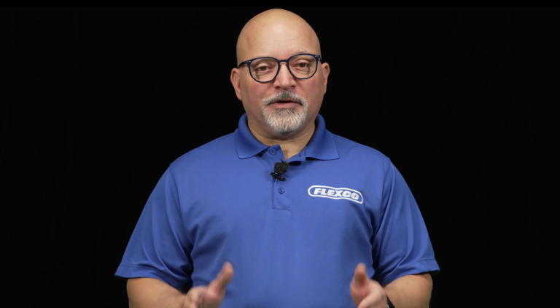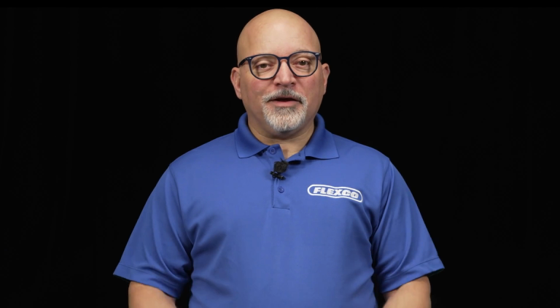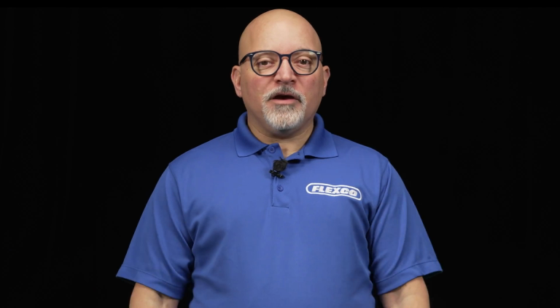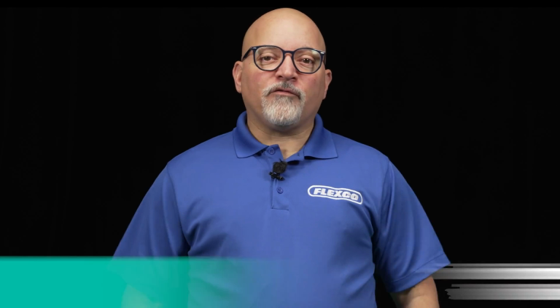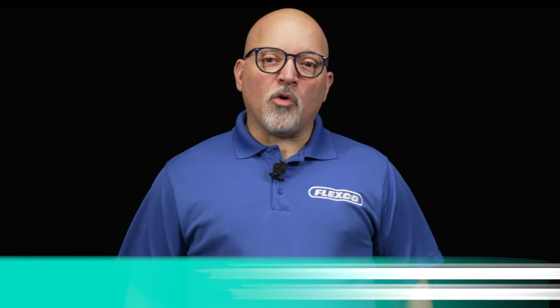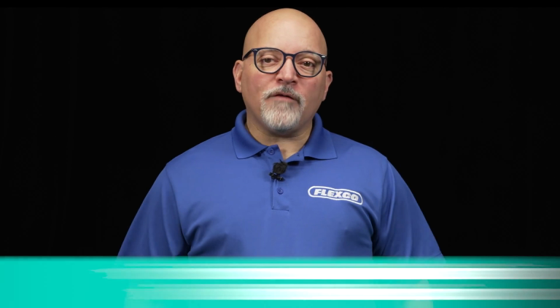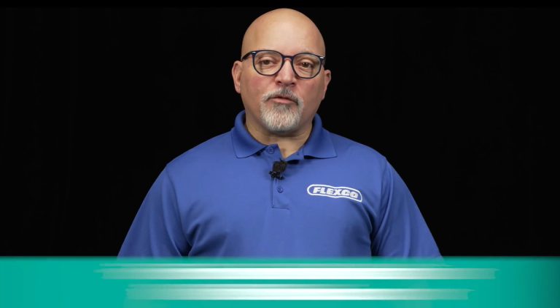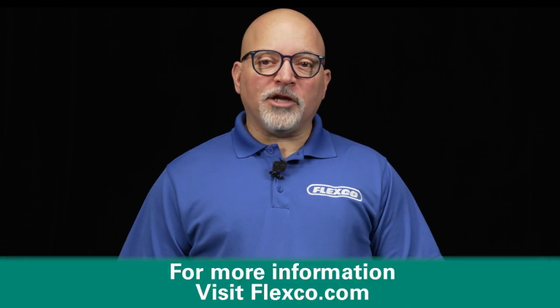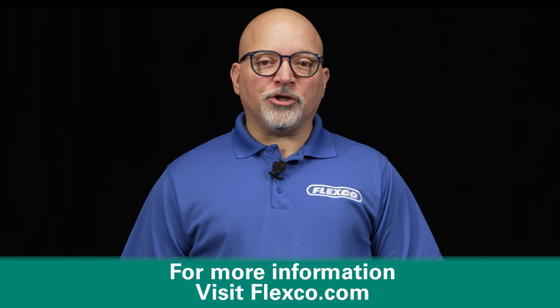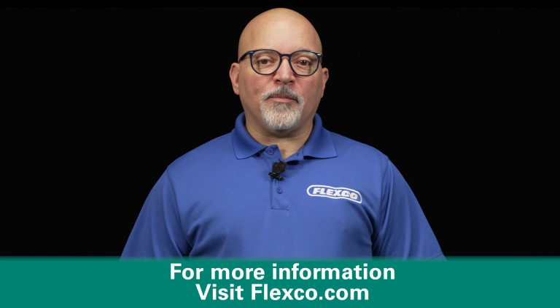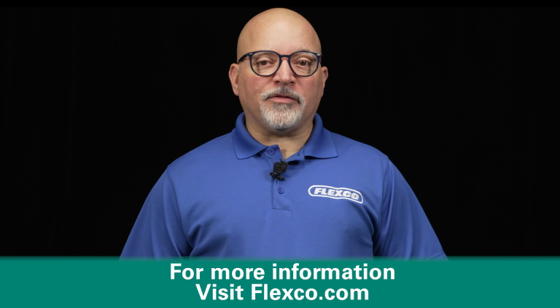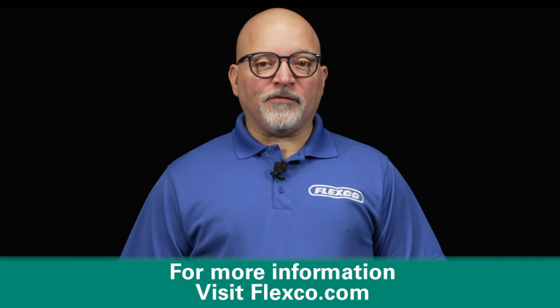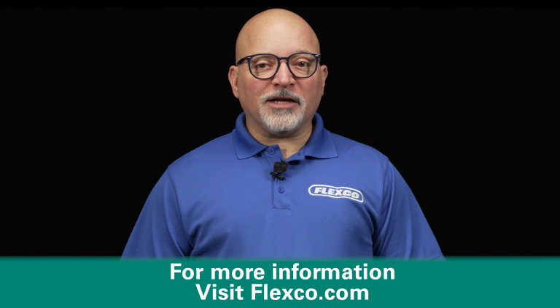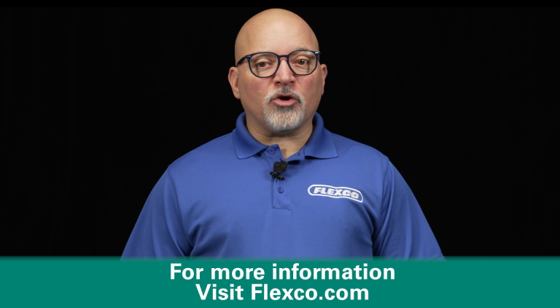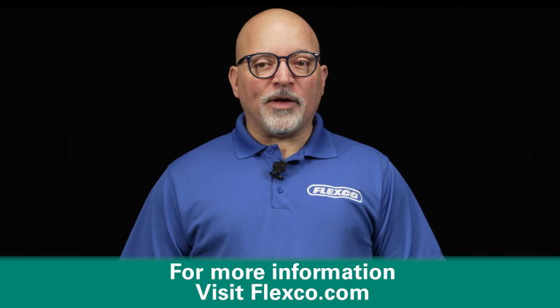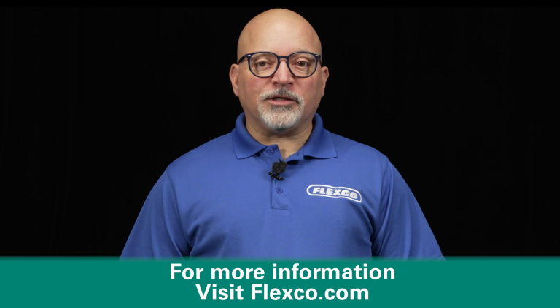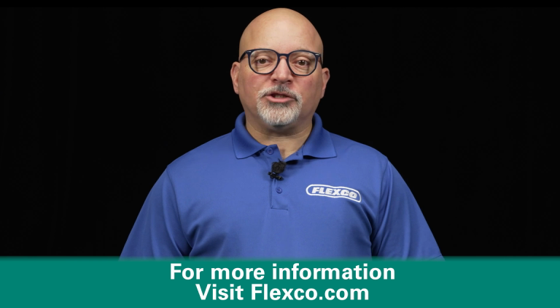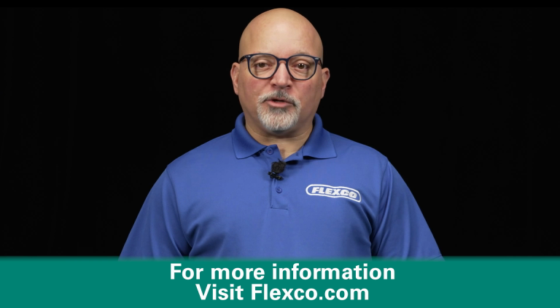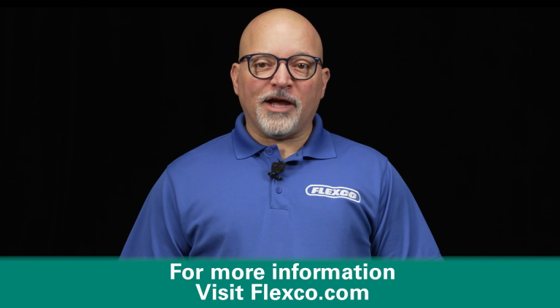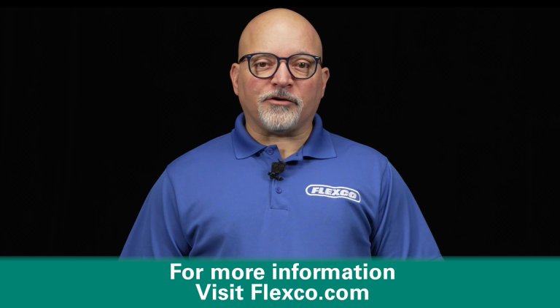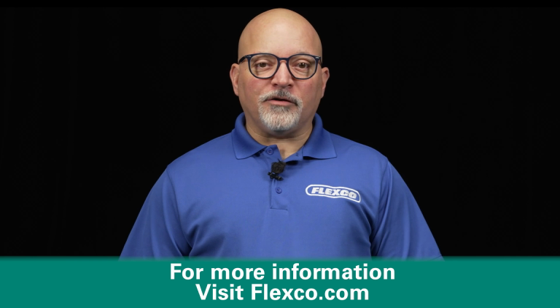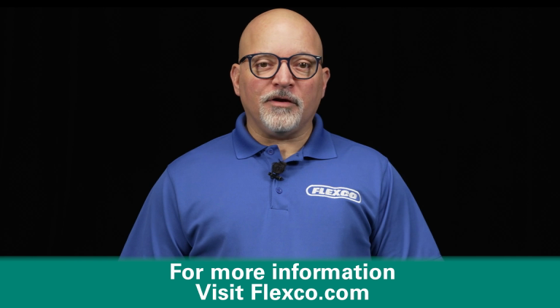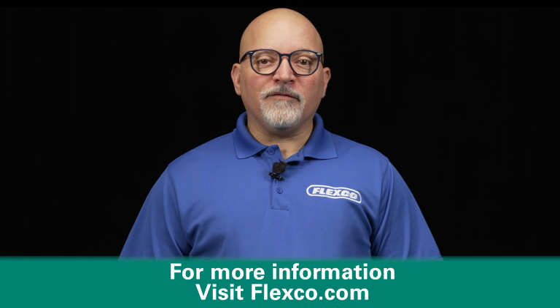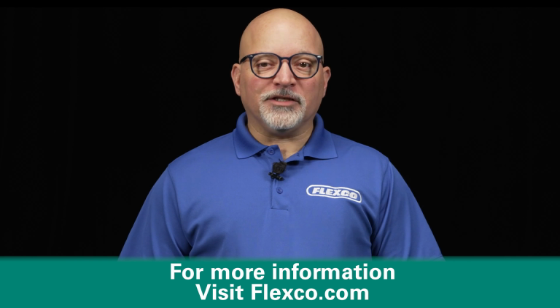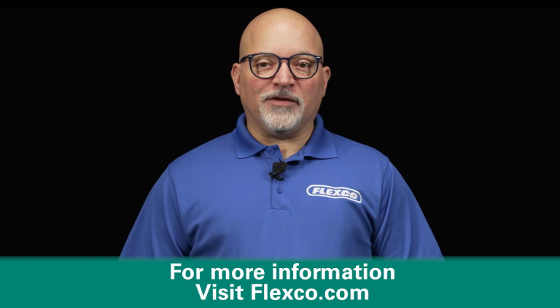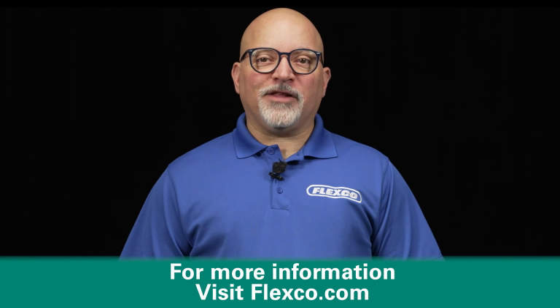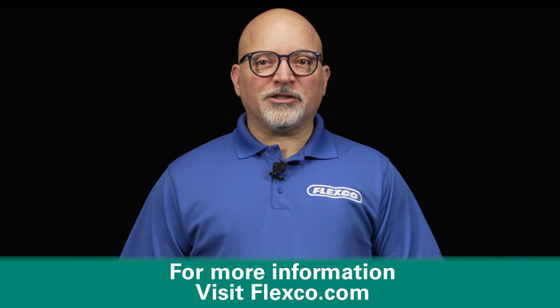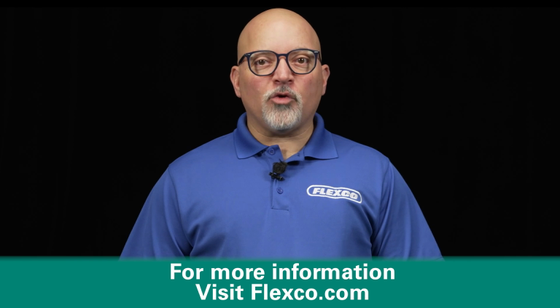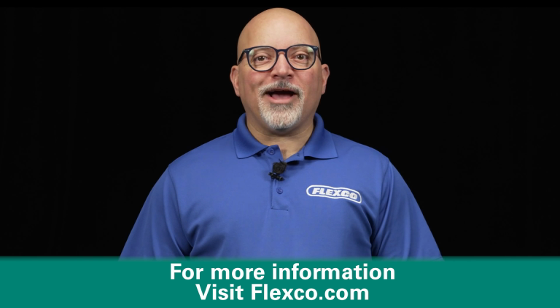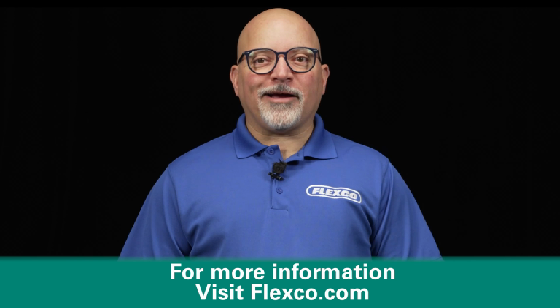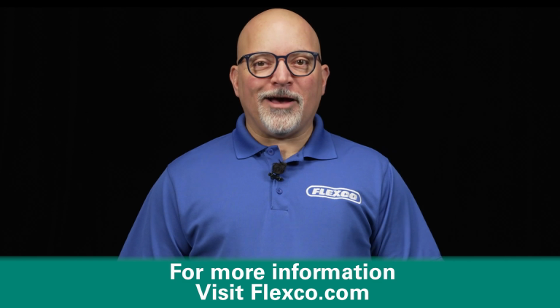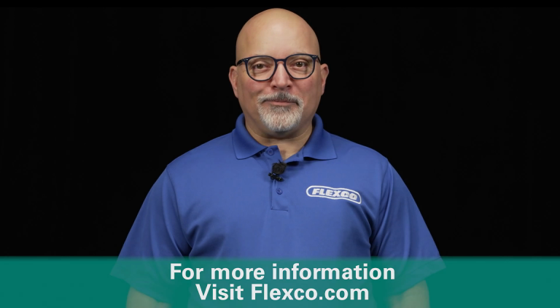For more information about the Flexco belt edge protector, visit flexco.com.